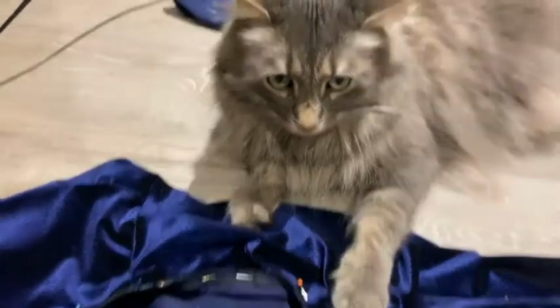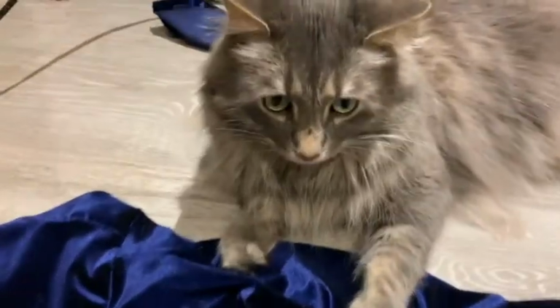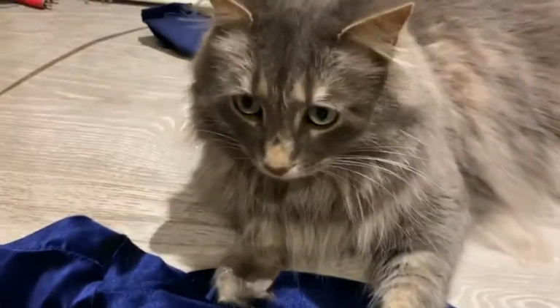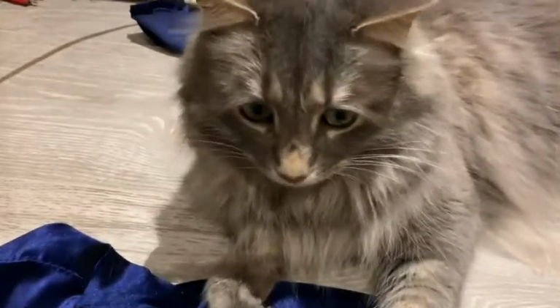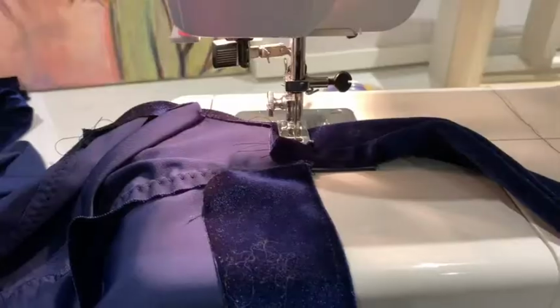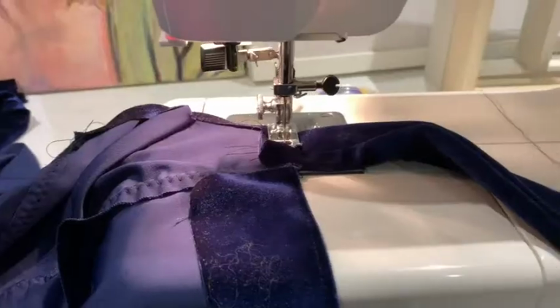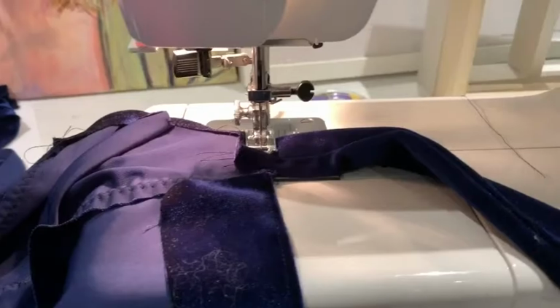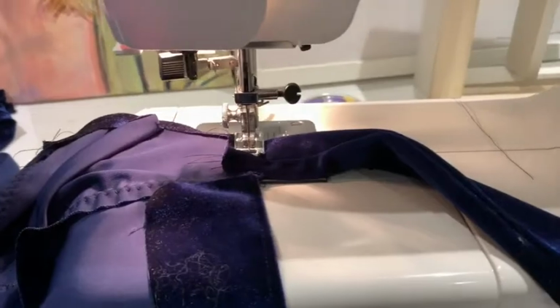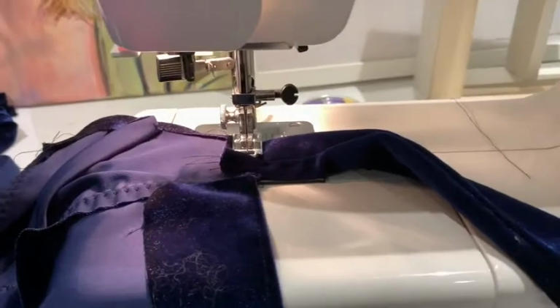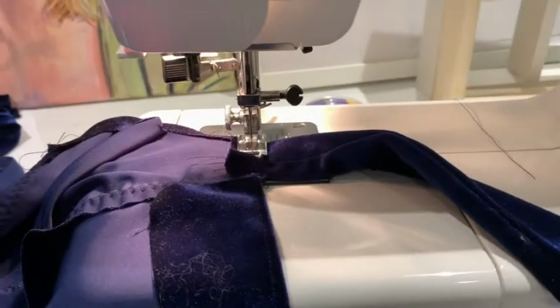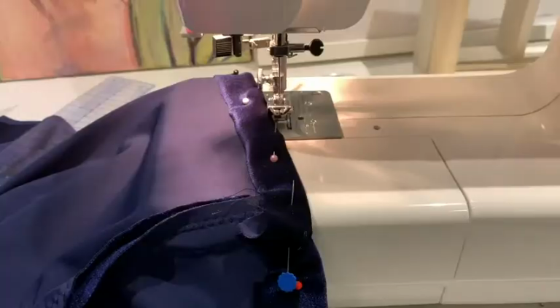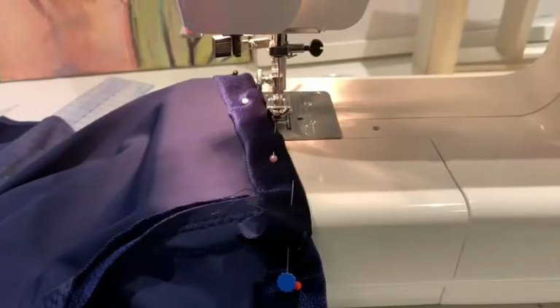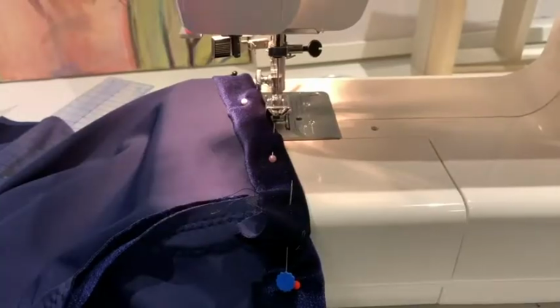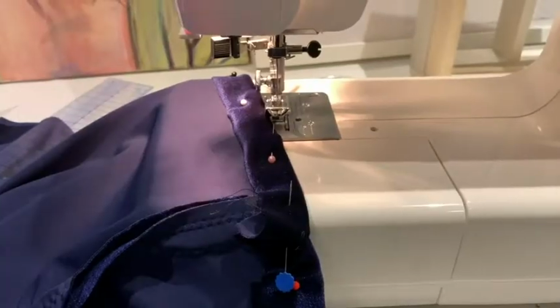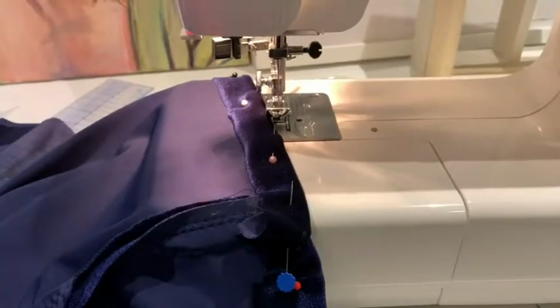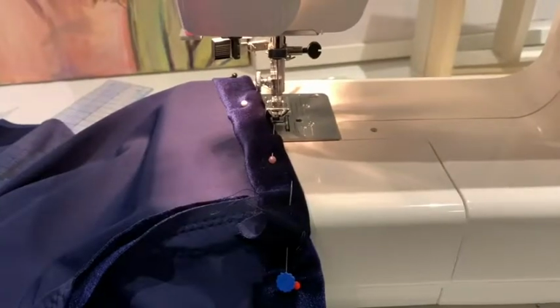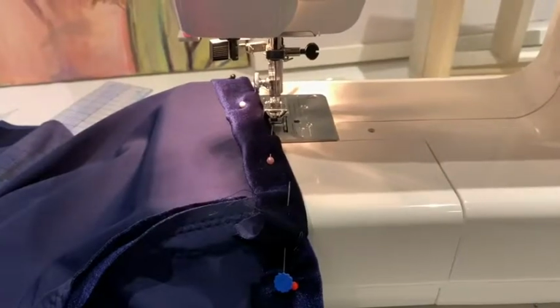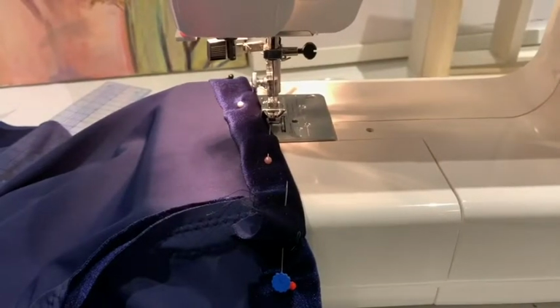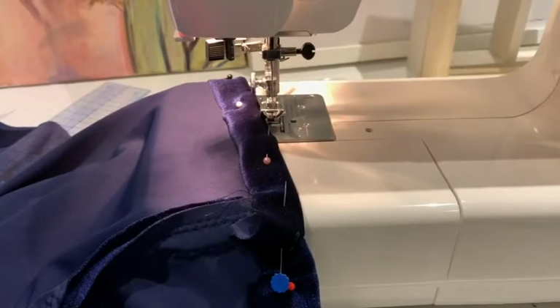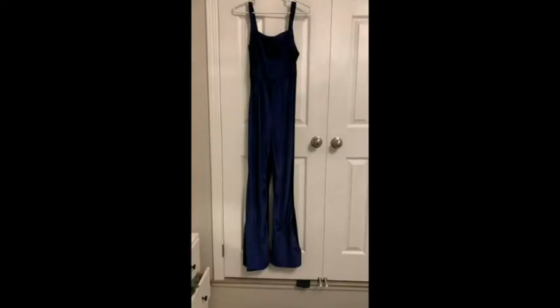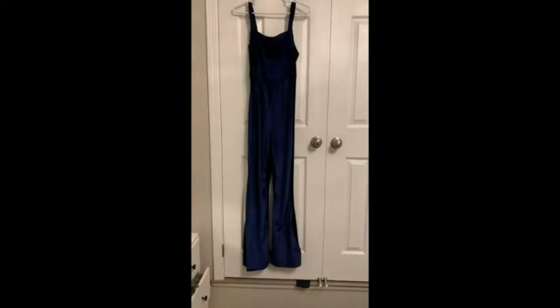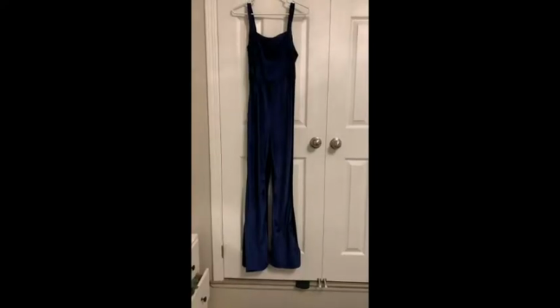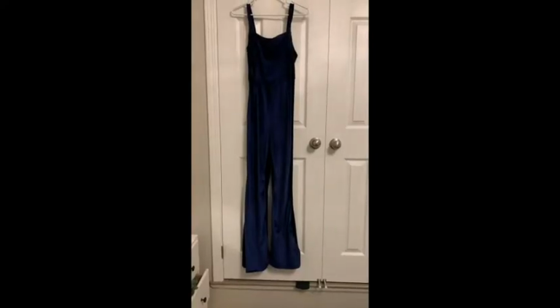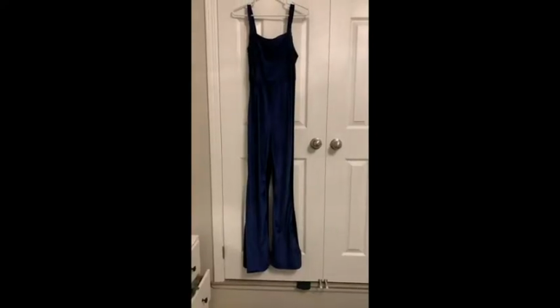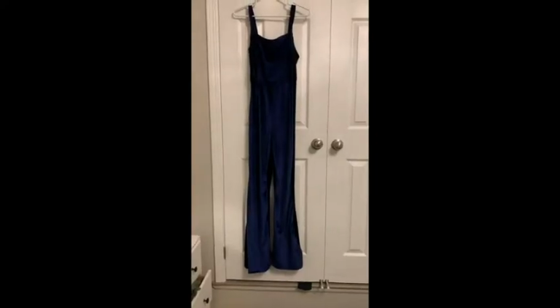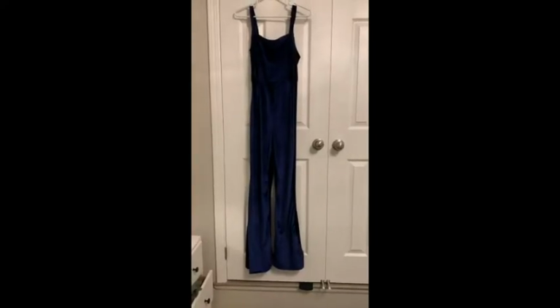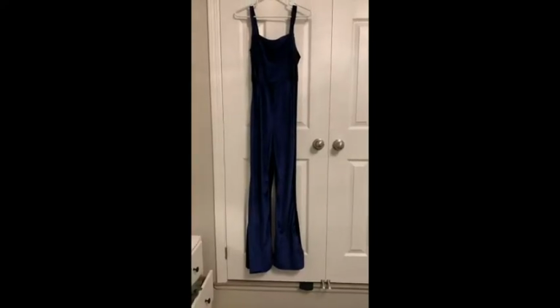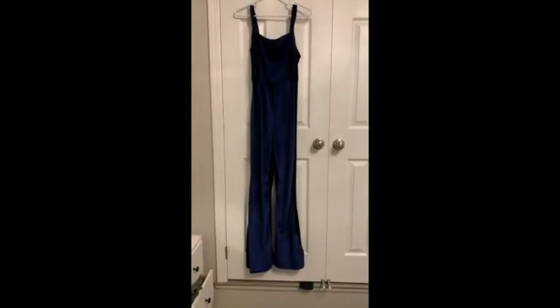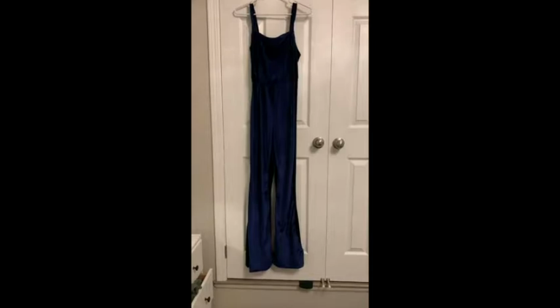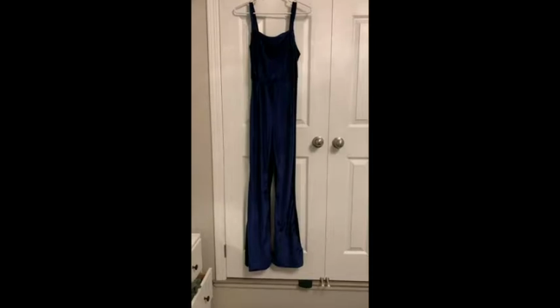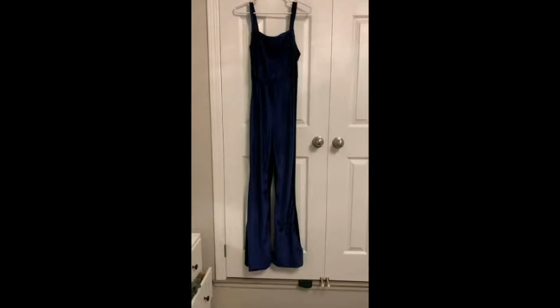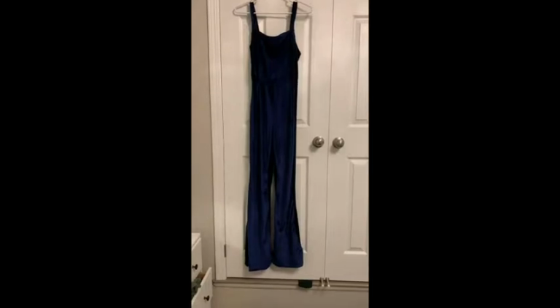The zipper was in, I sewed on the straps, hemmed the whole thing, and voila — here's the jumpsuit as it is.